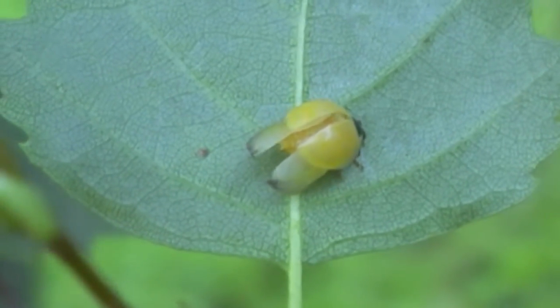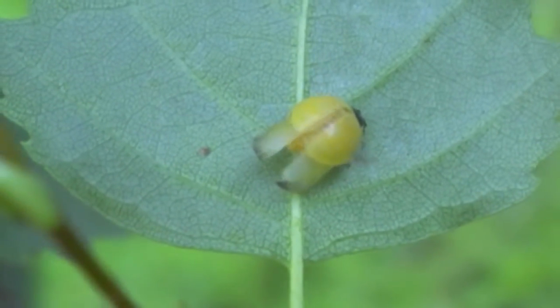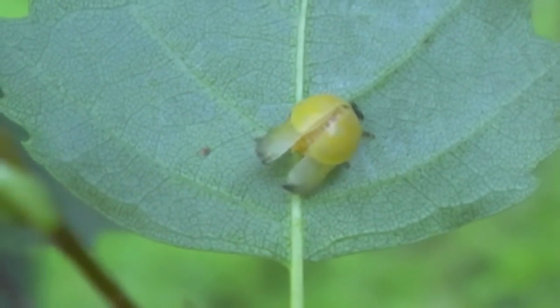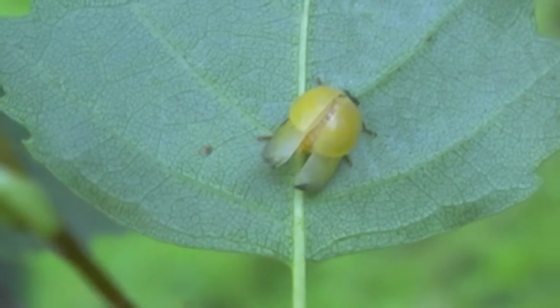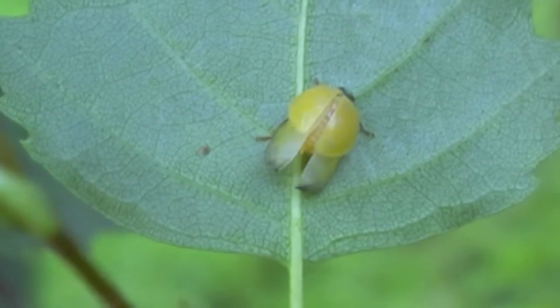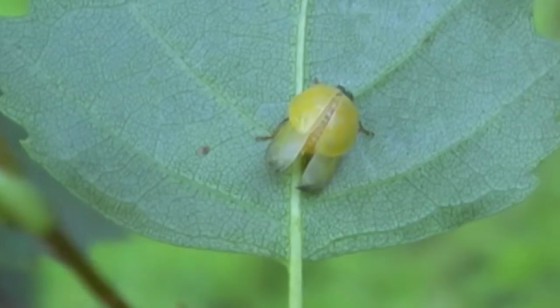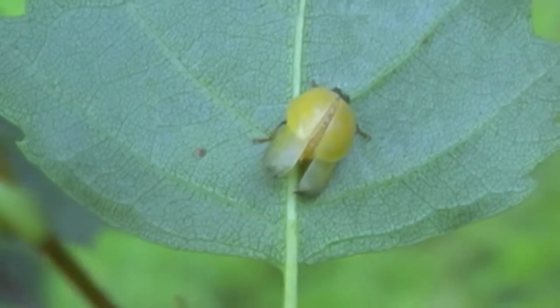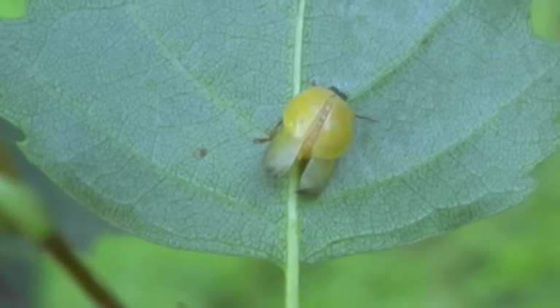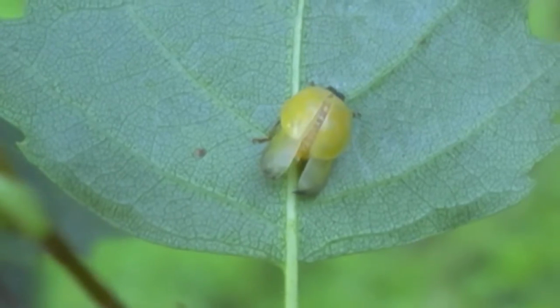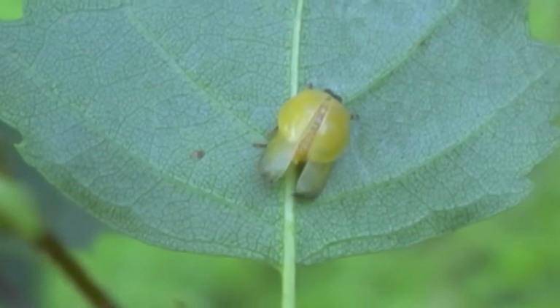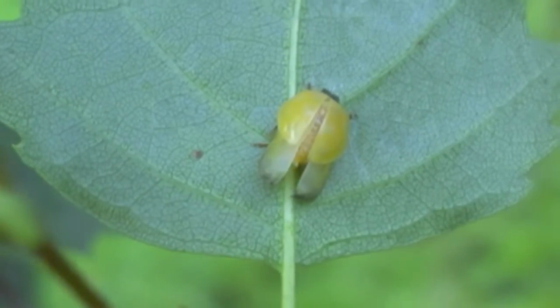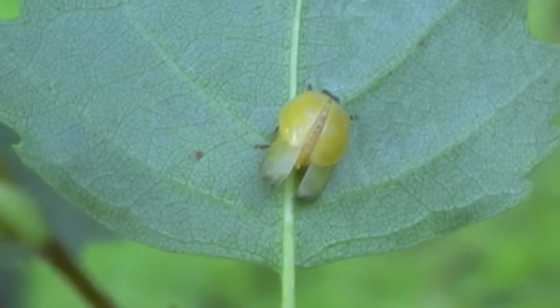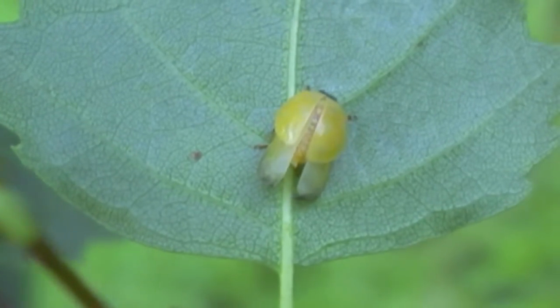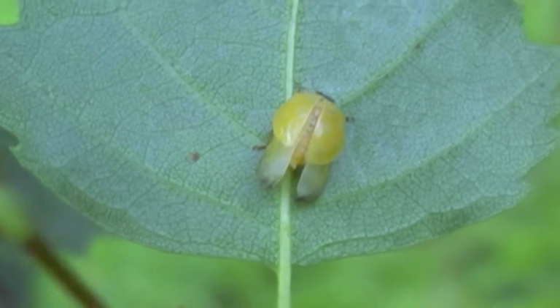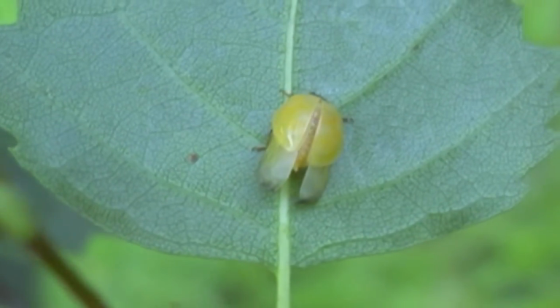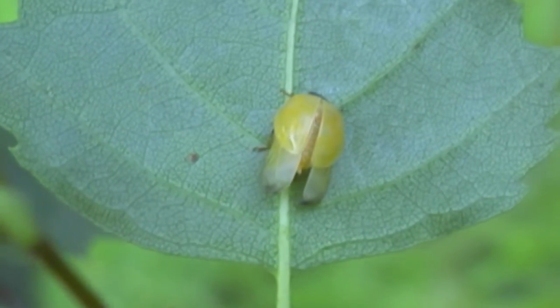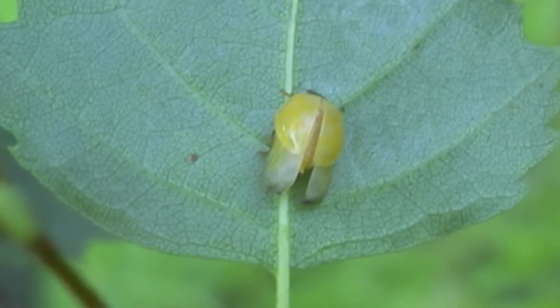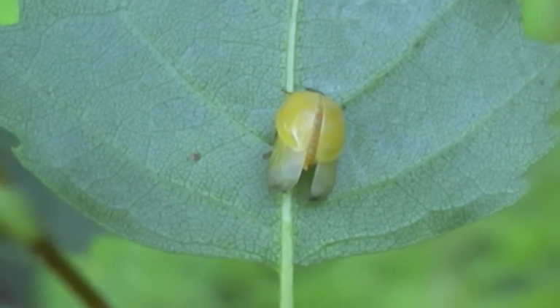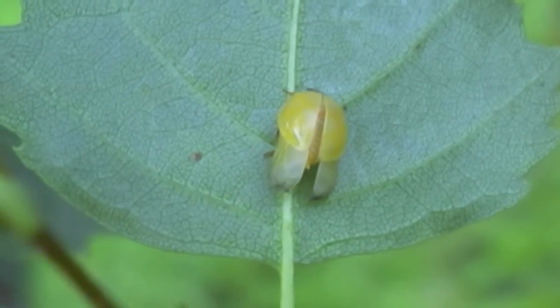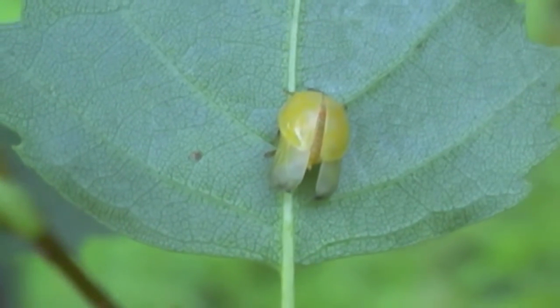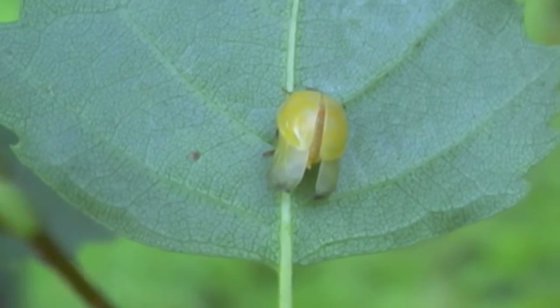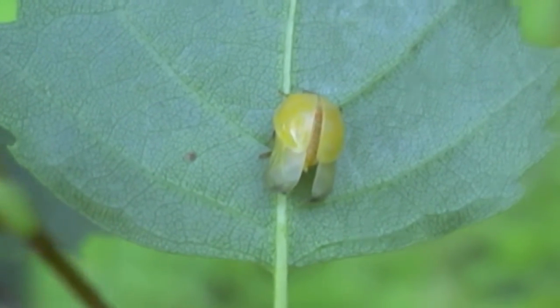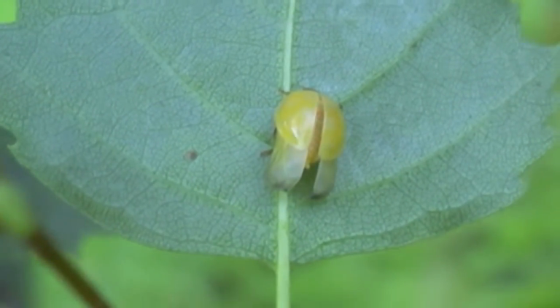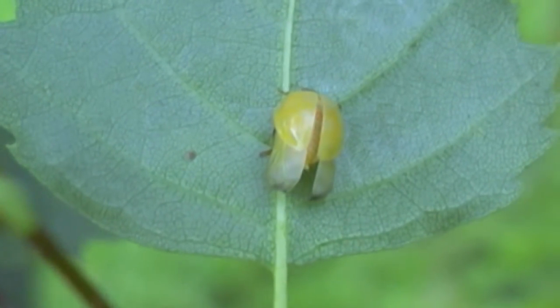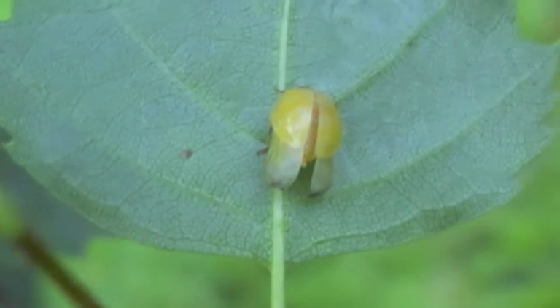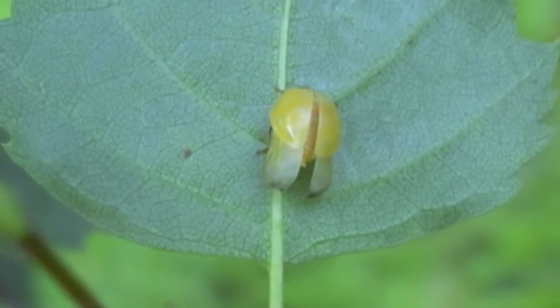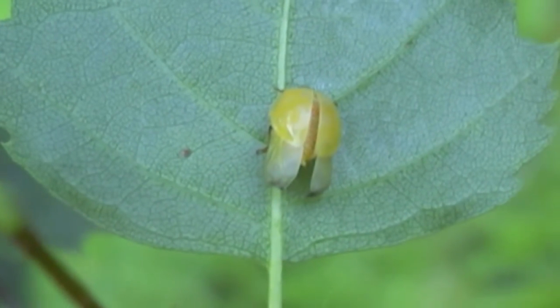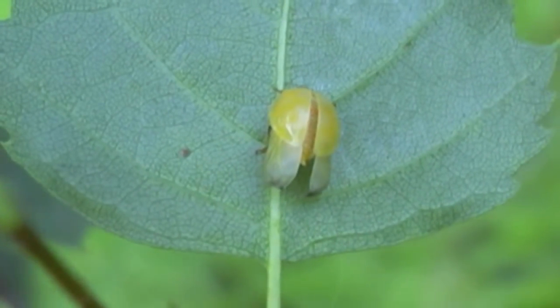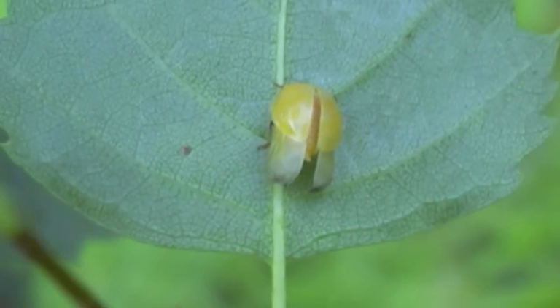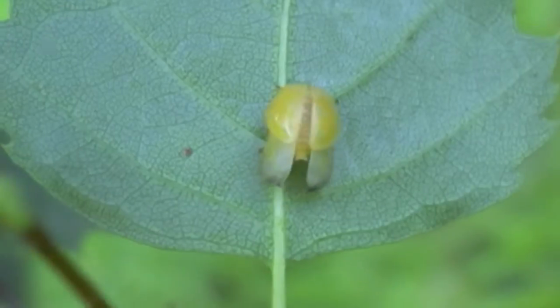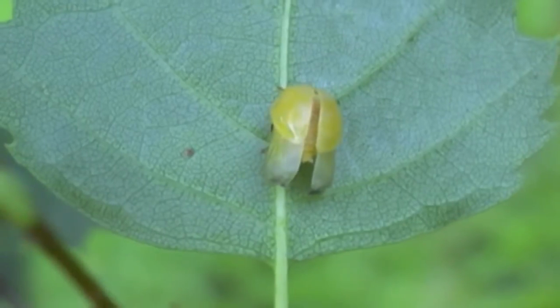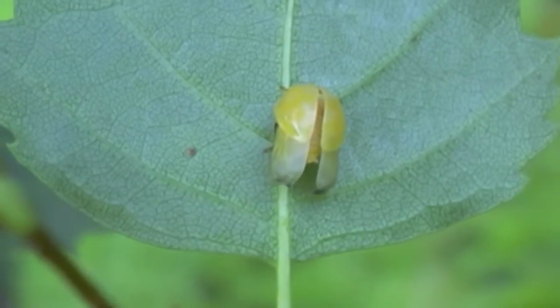The two yellow things are the wing covers. It's on the other side of the leaf.